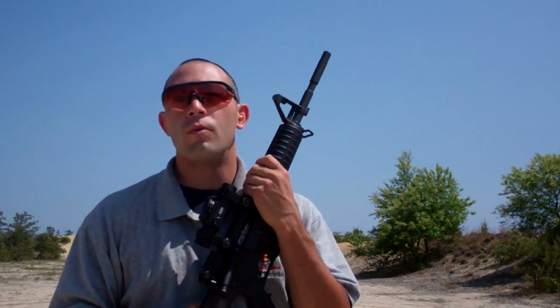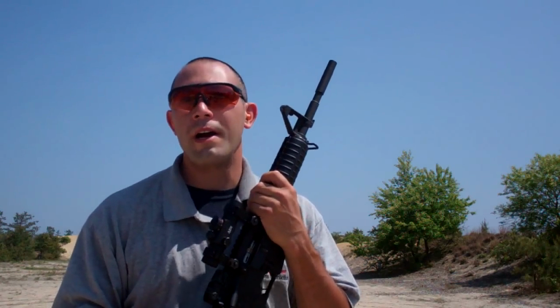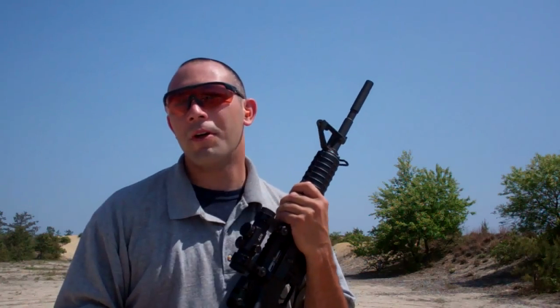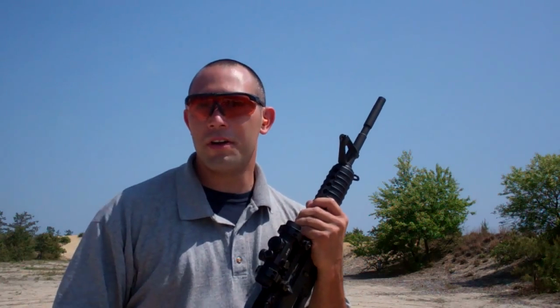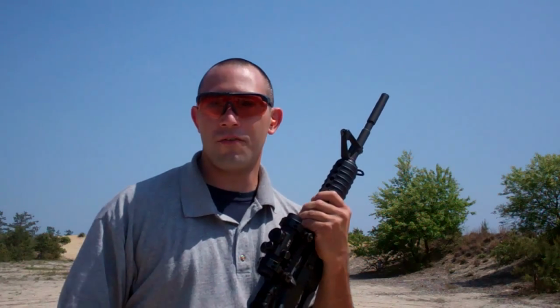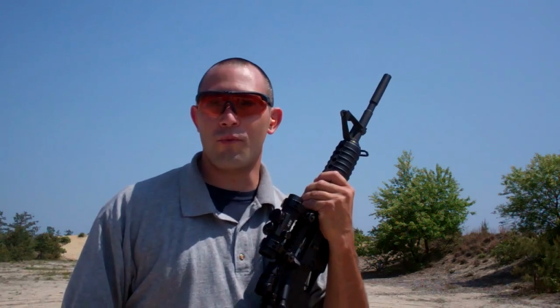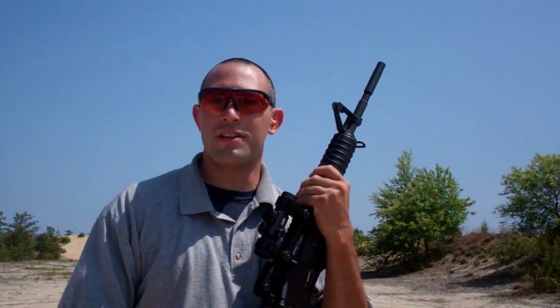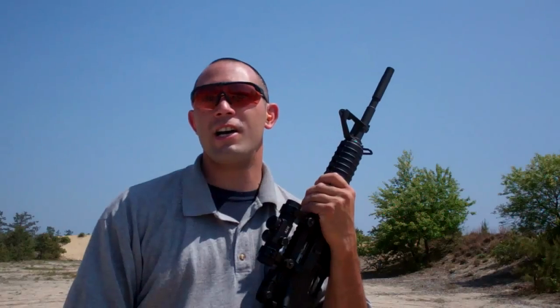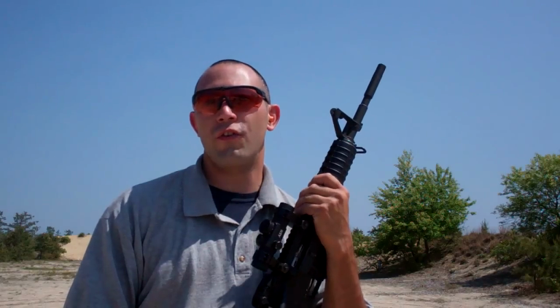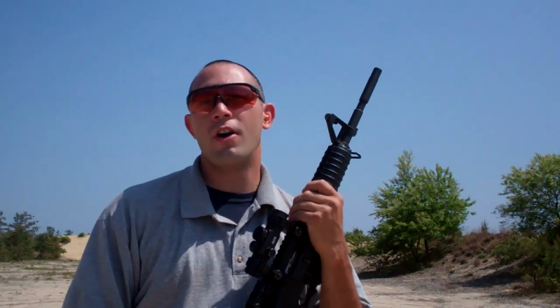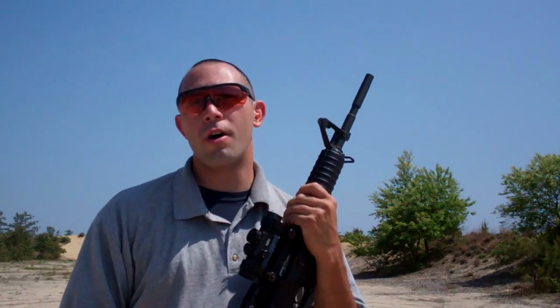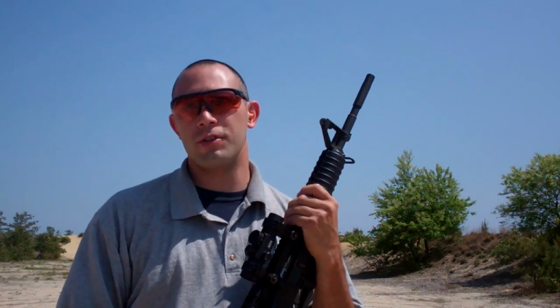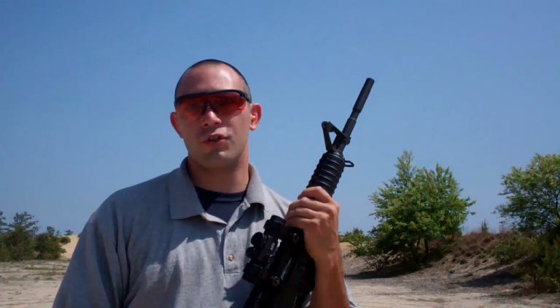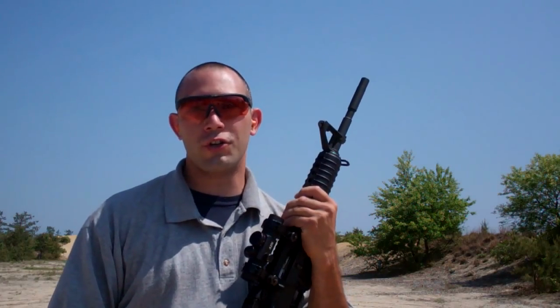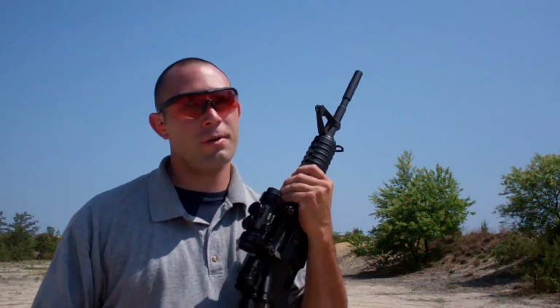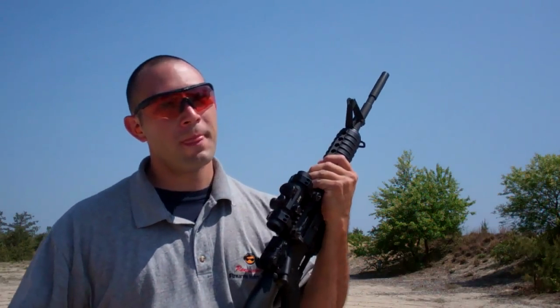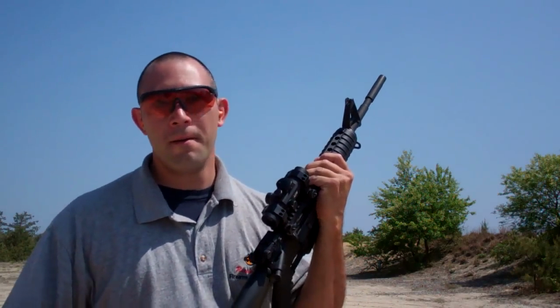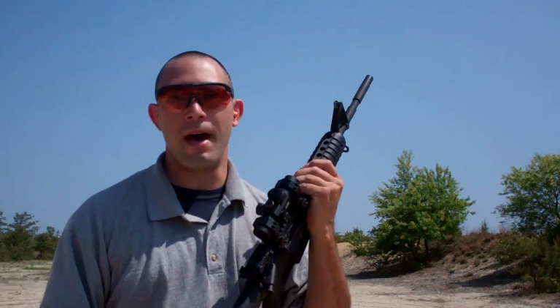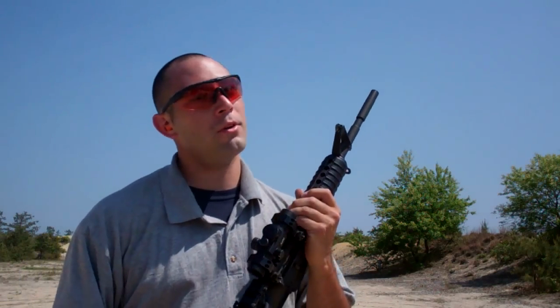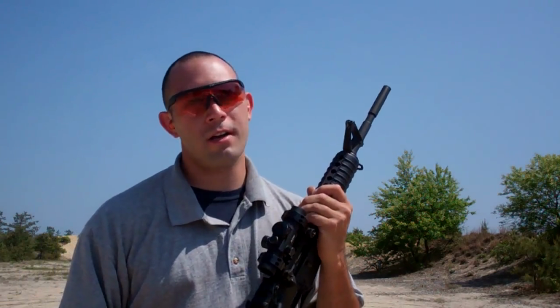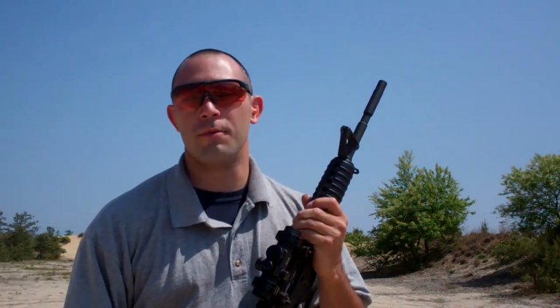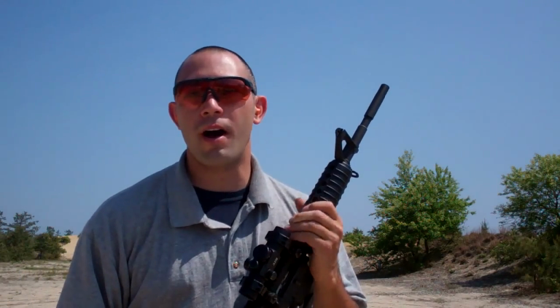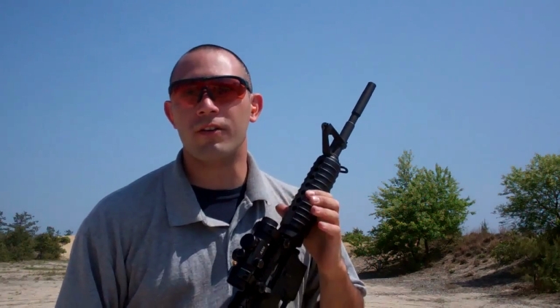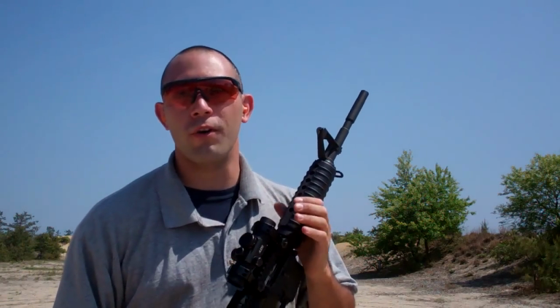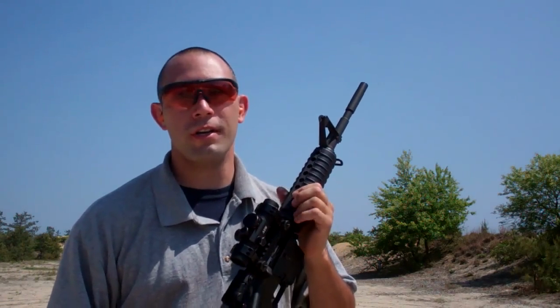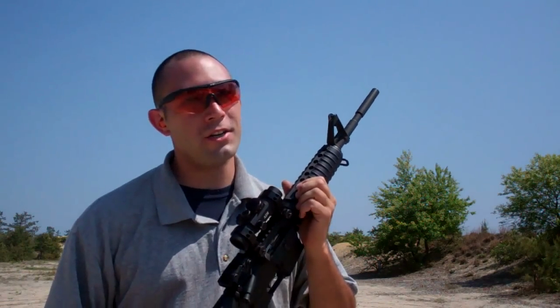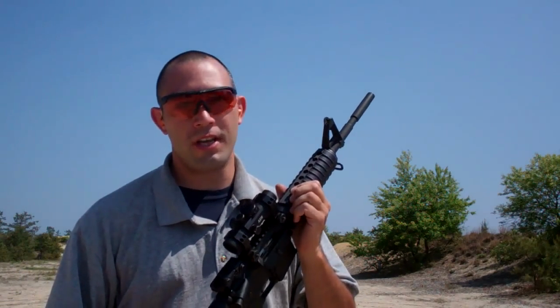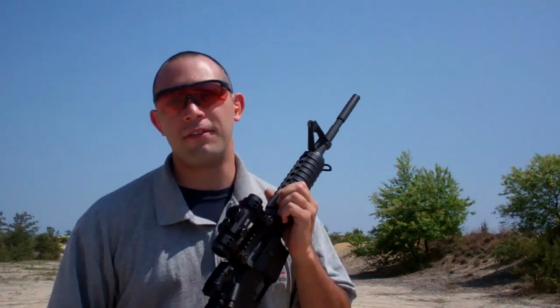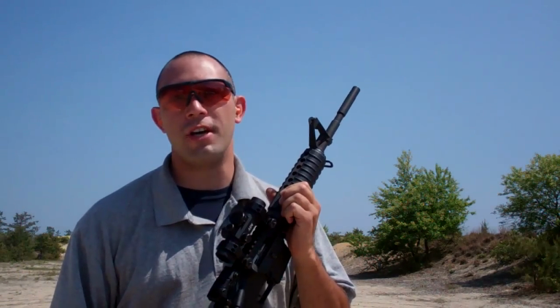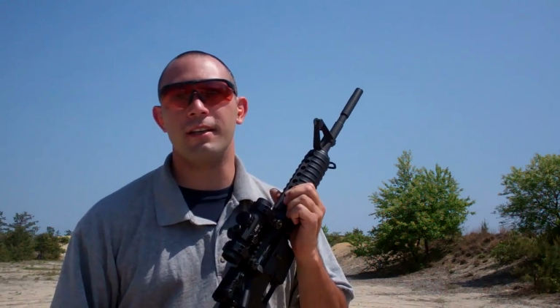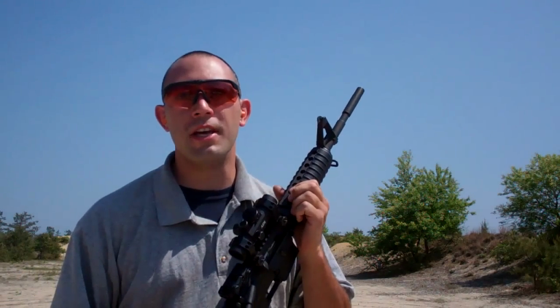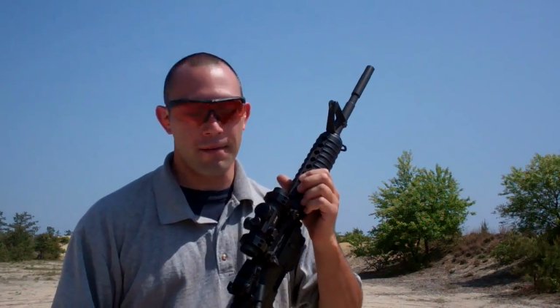Frank Maloney here from Renaissance Firearms Instruction, back with yet another product for you. You guys just have to check this out.